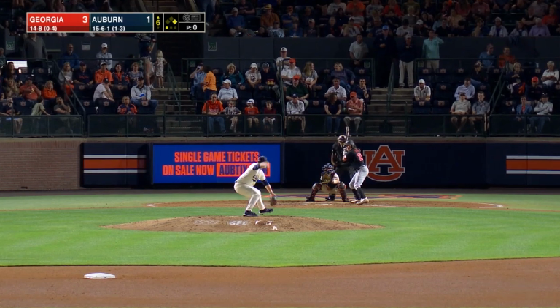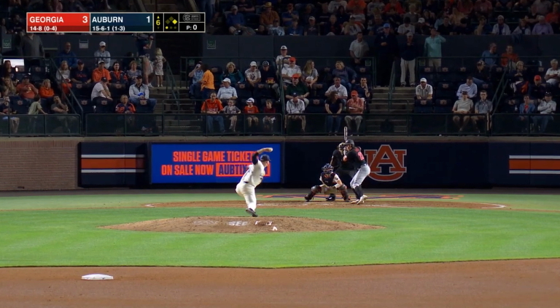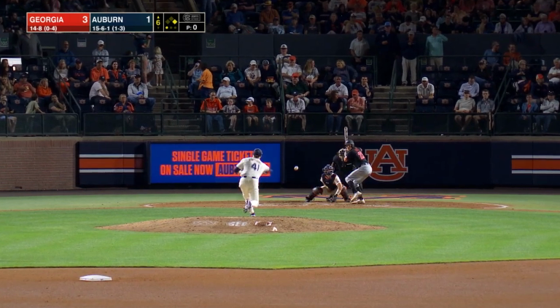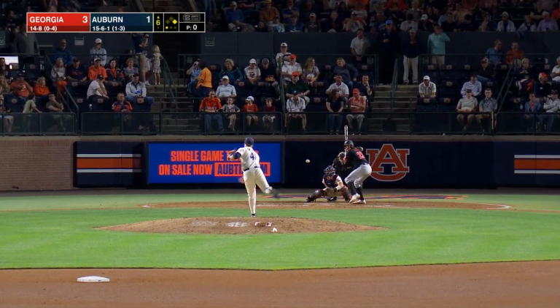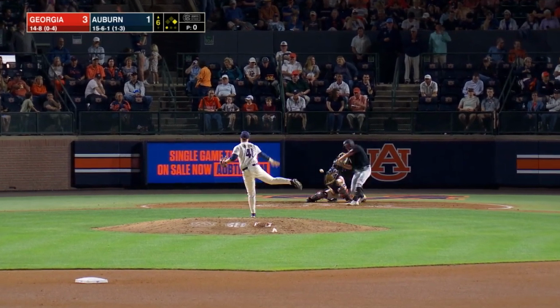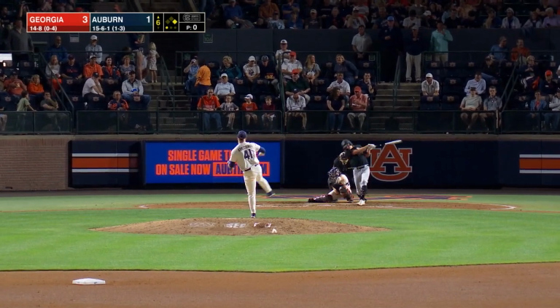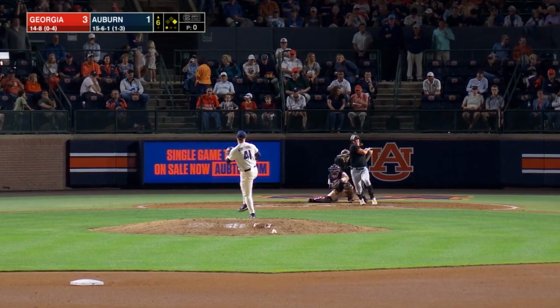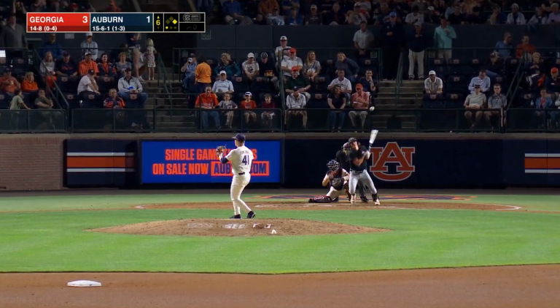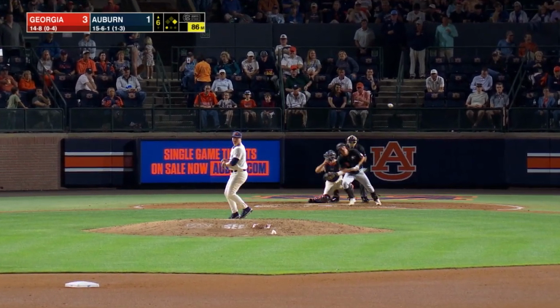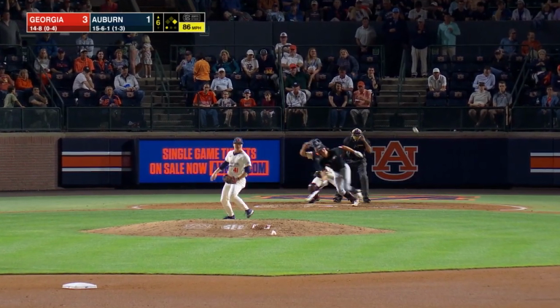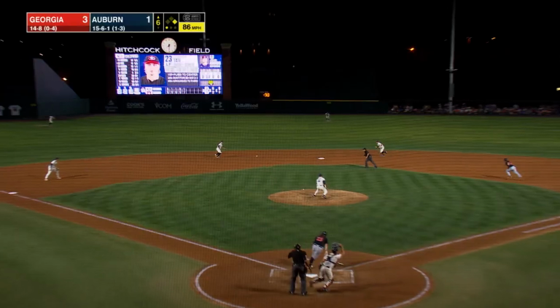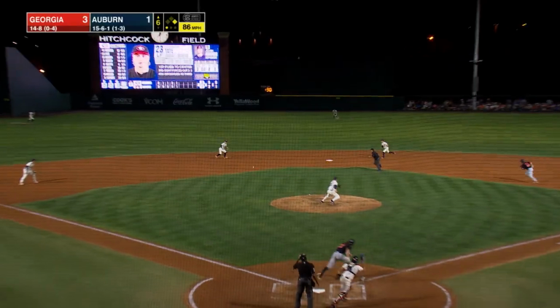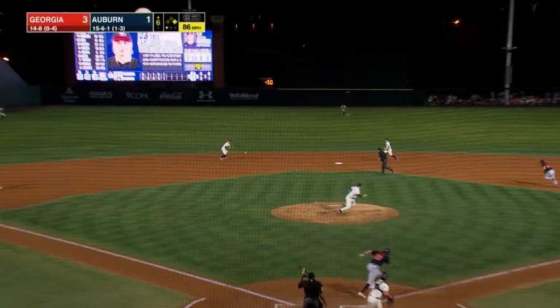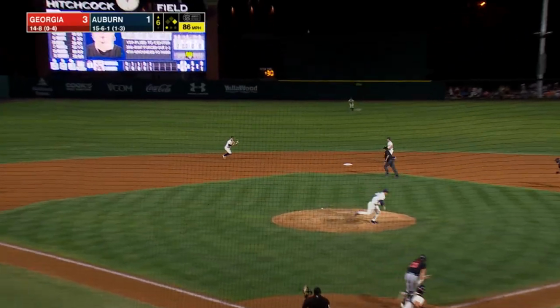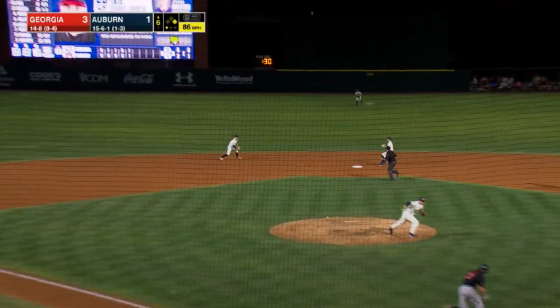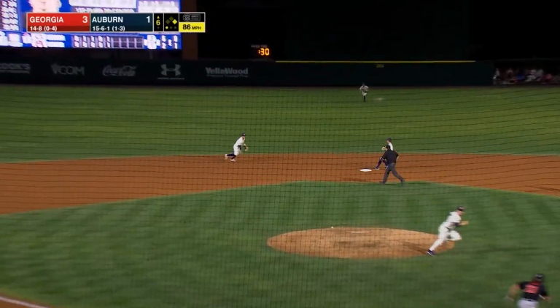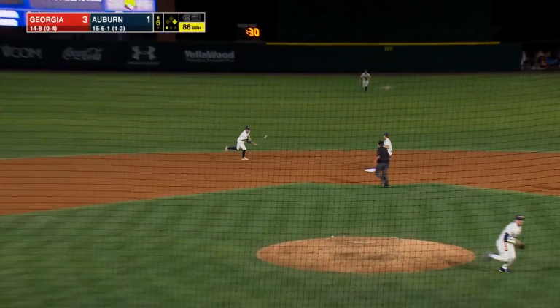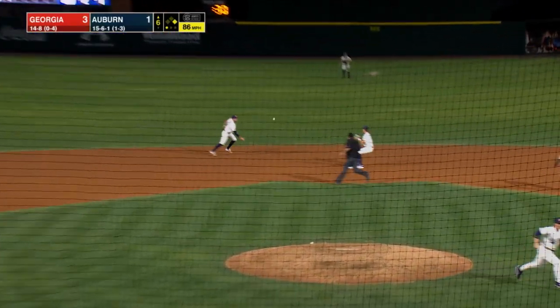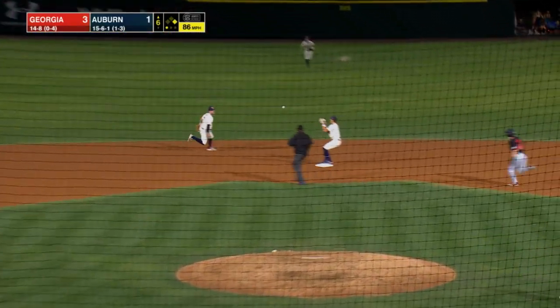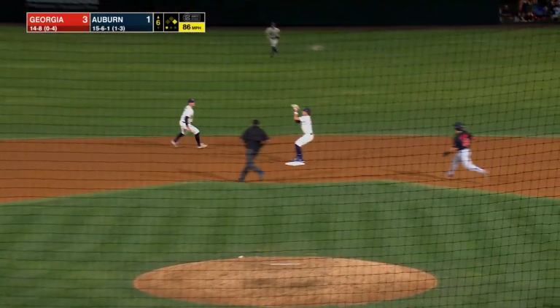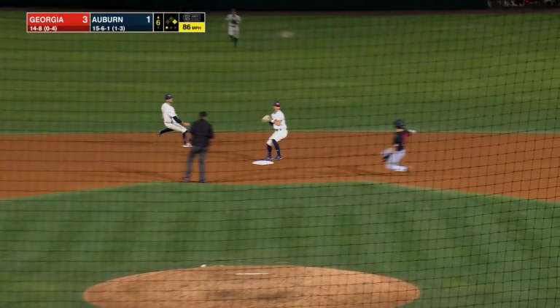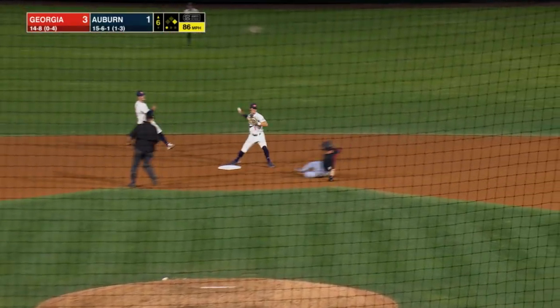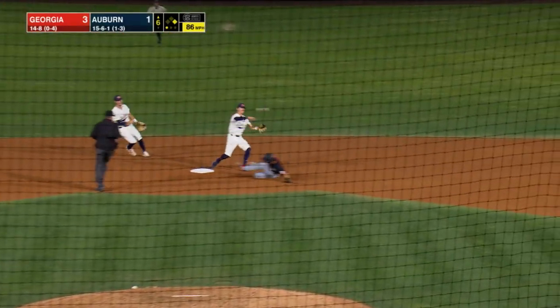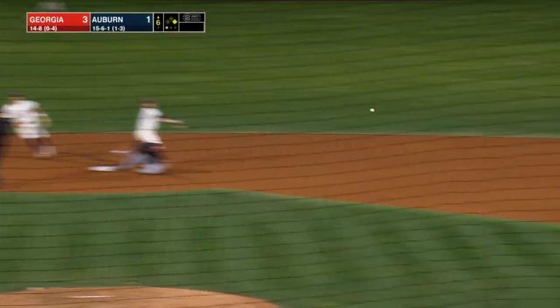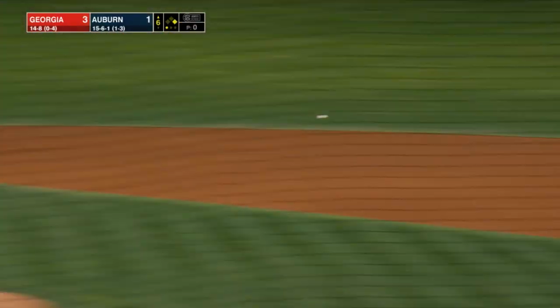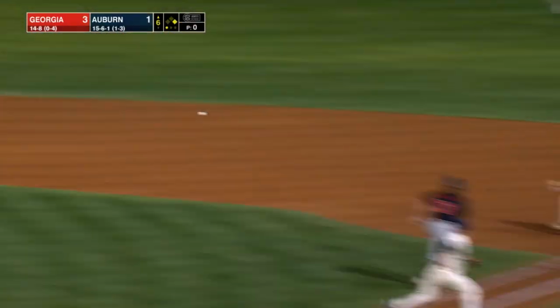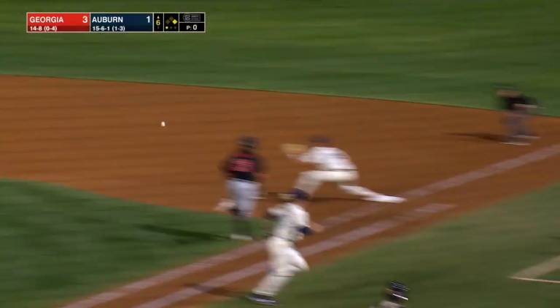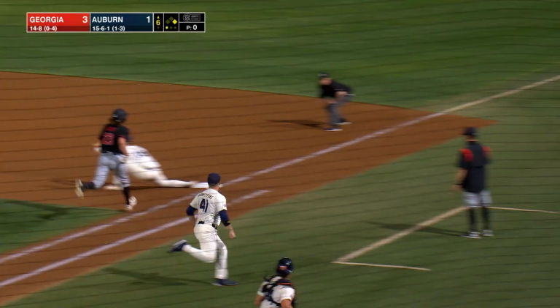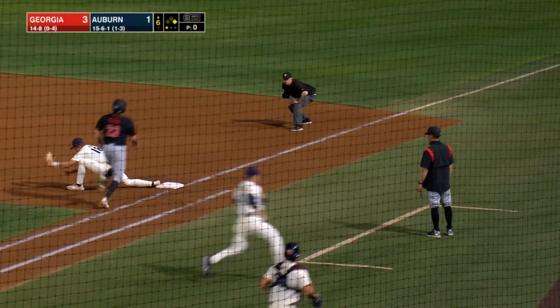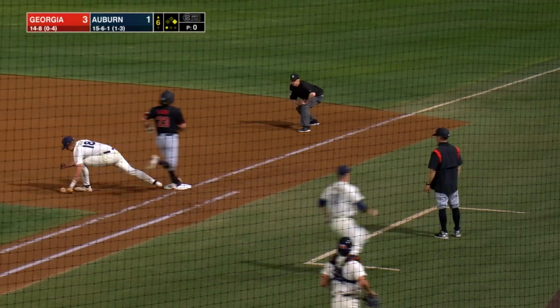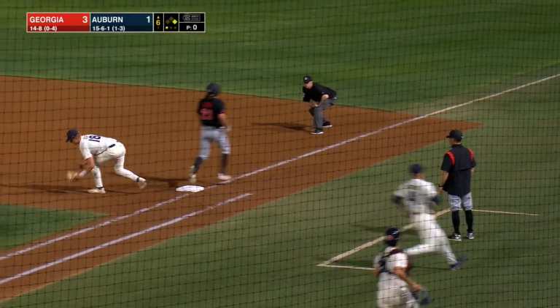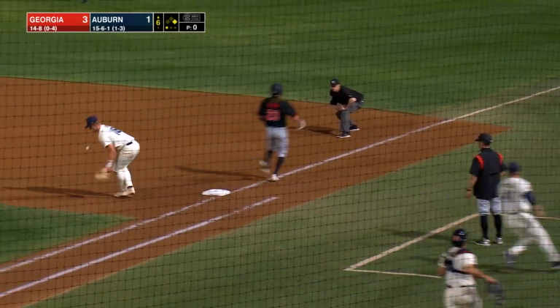Here's Connor Tate. First pitch to him, bounce to short. Flip to second for one, on to first — double play.